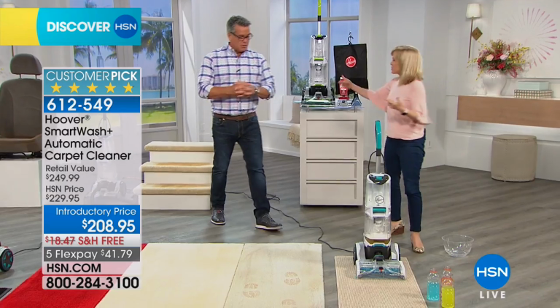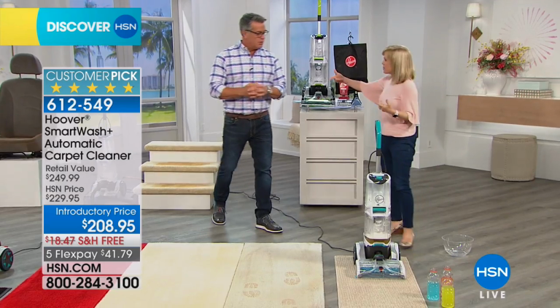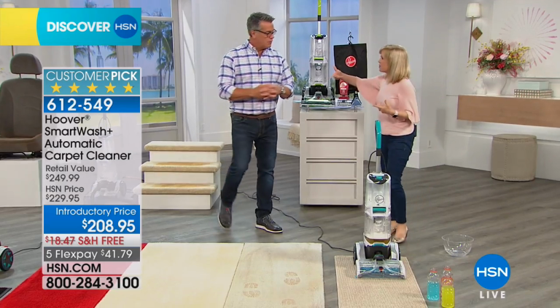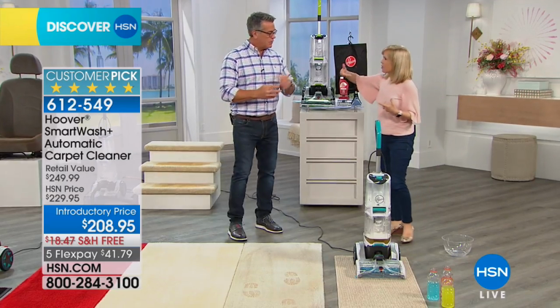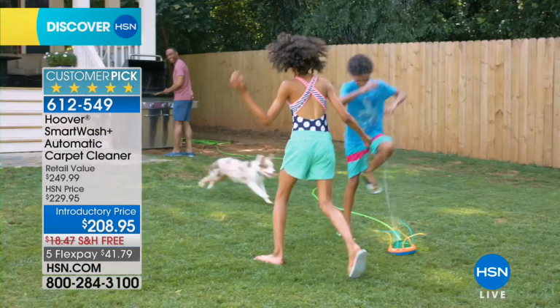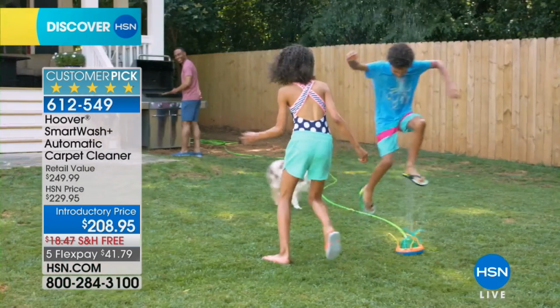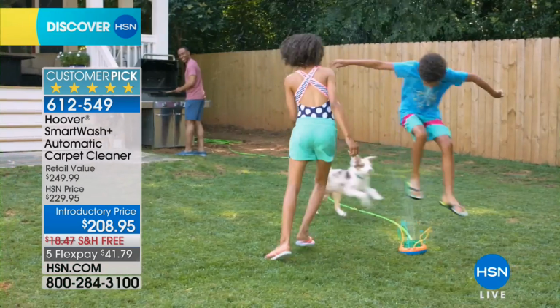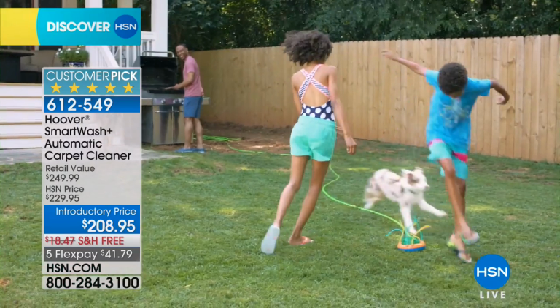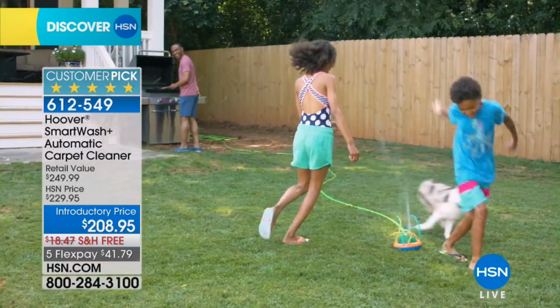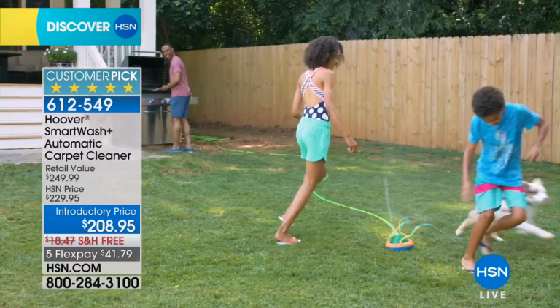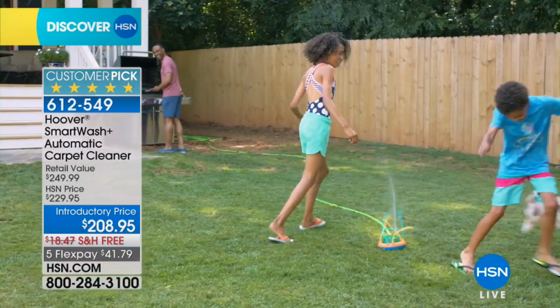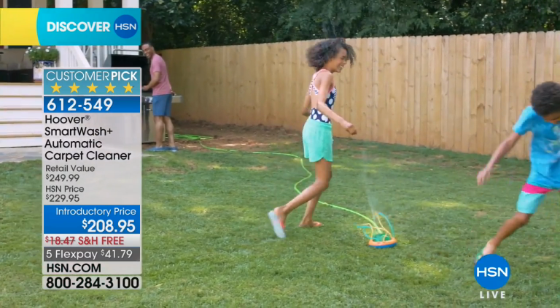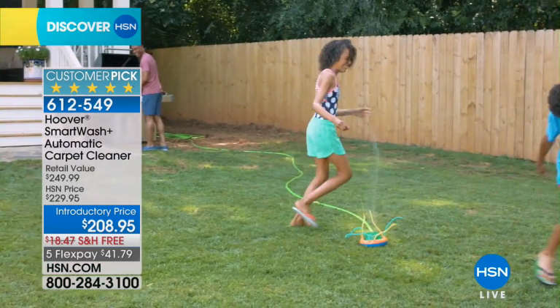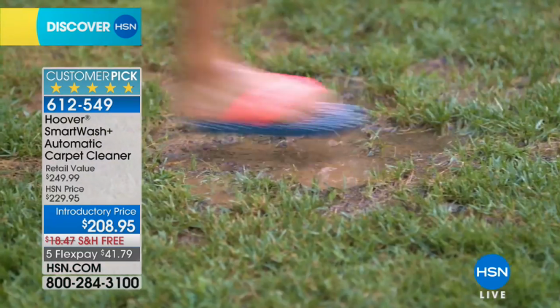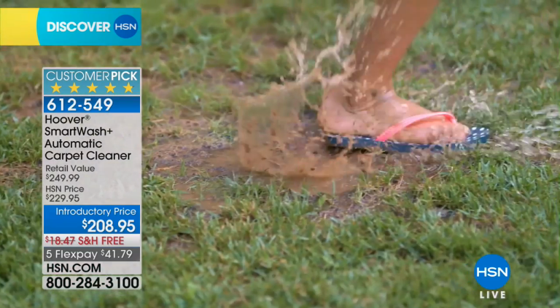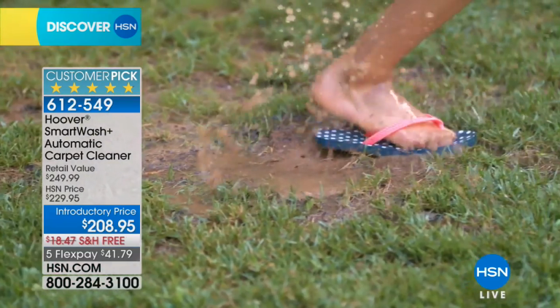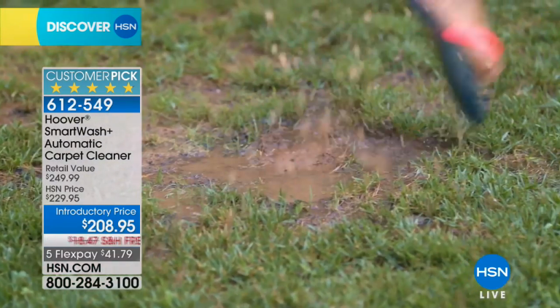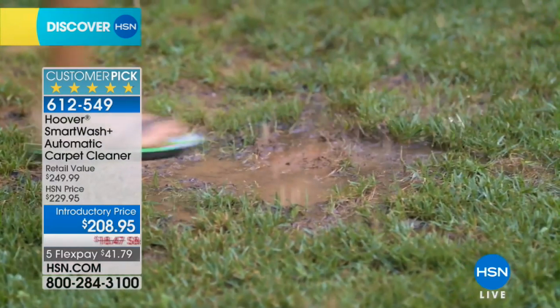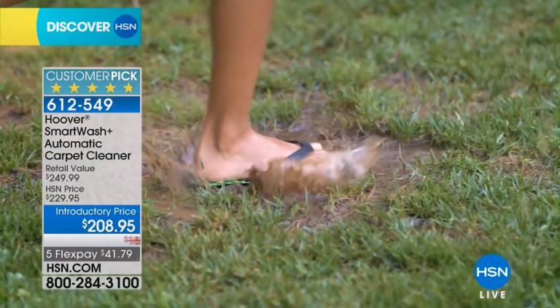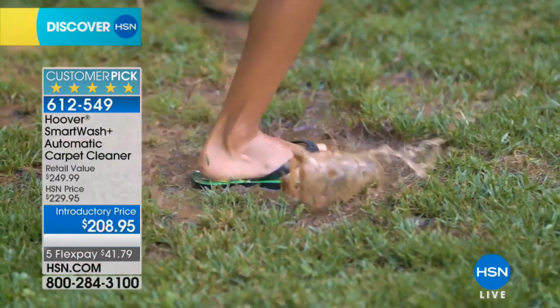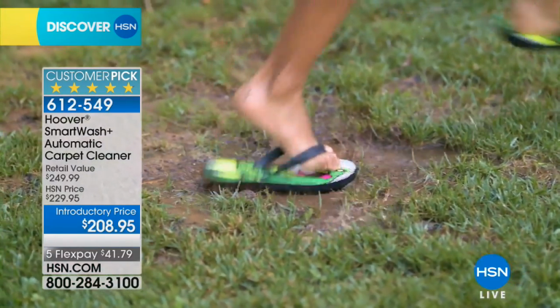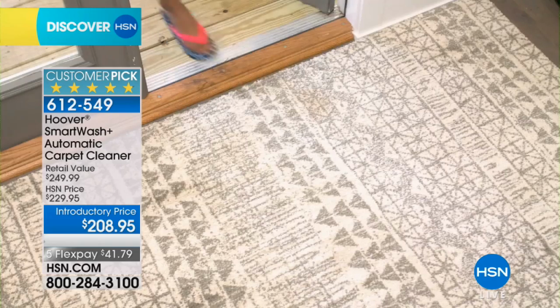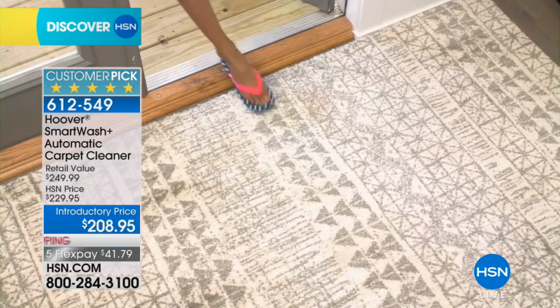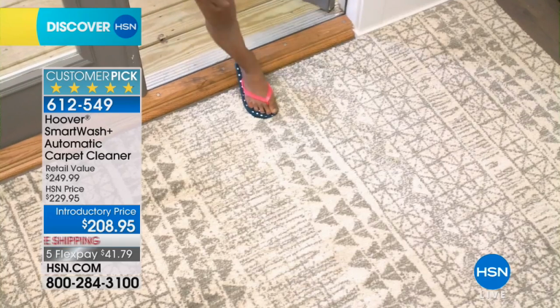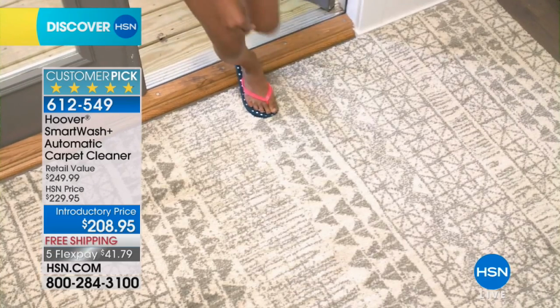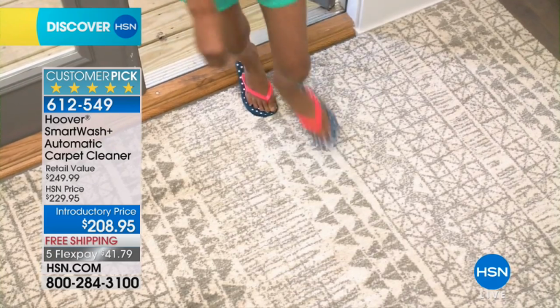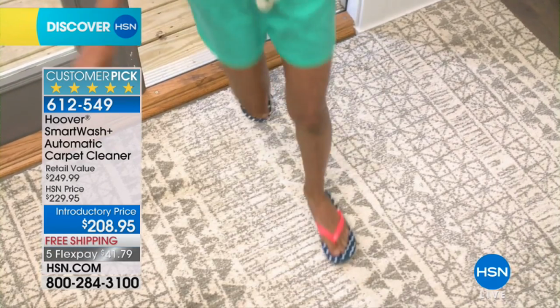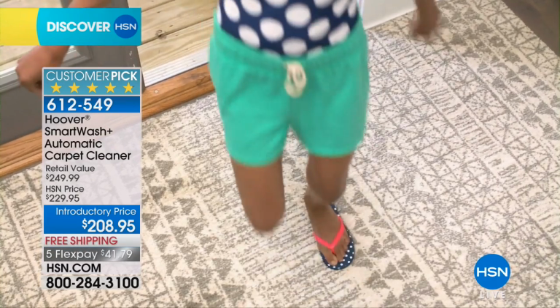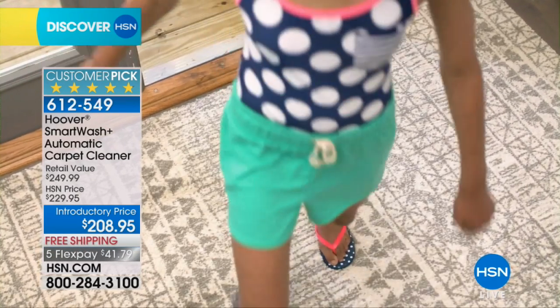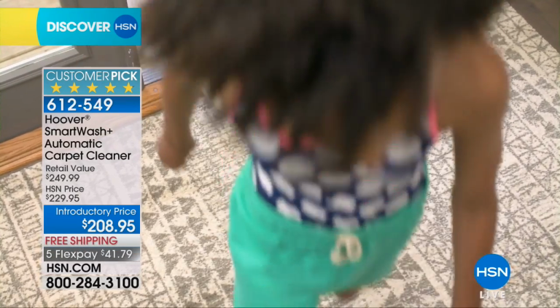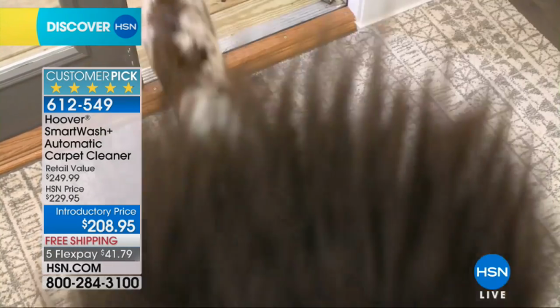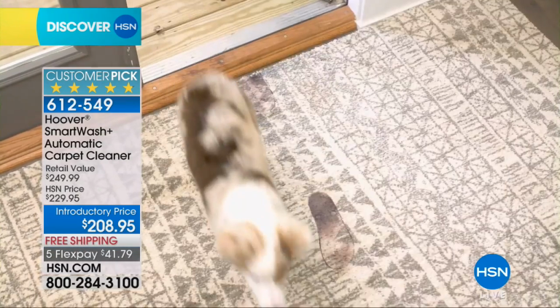Because before, people would maybe hold the trigger too long or they wouldn't know when to stop — no thinking required. If you do that you saturate the carpet.